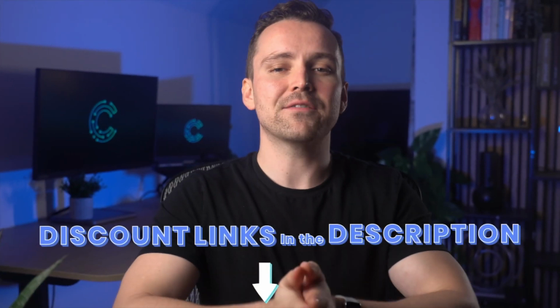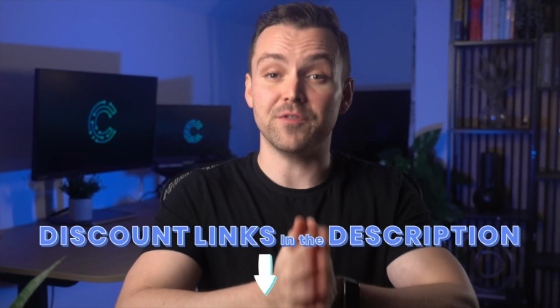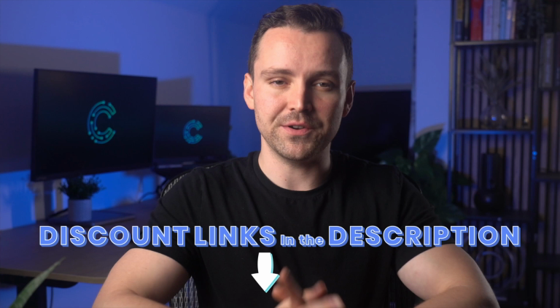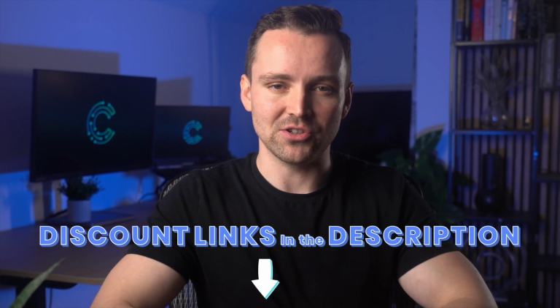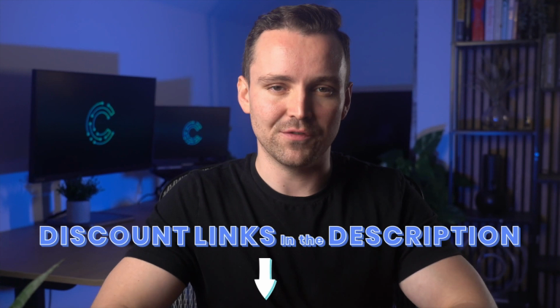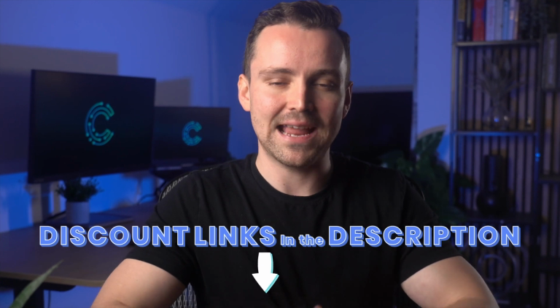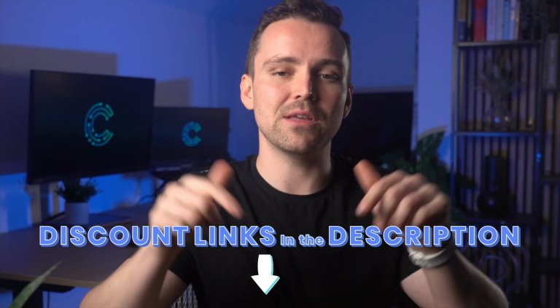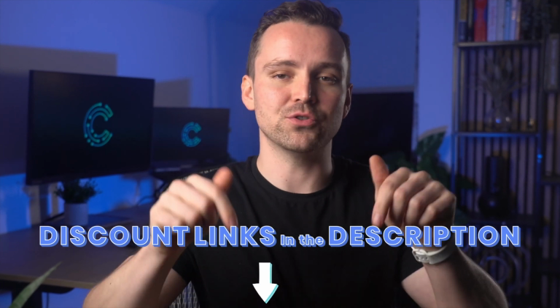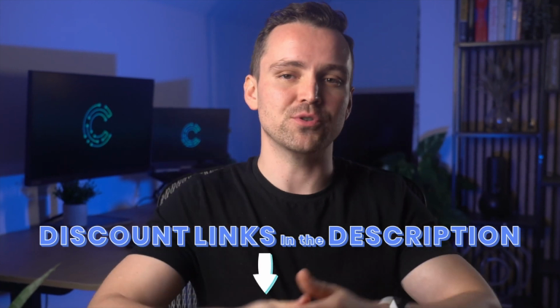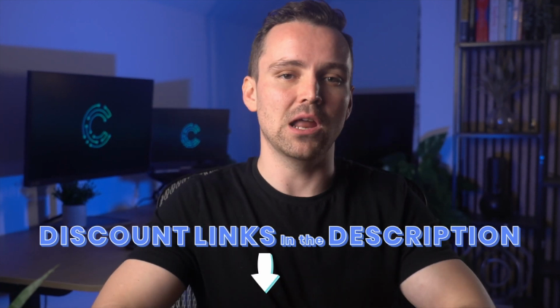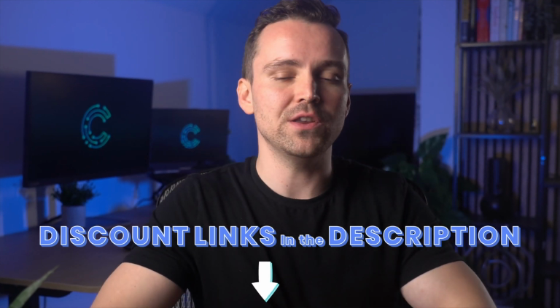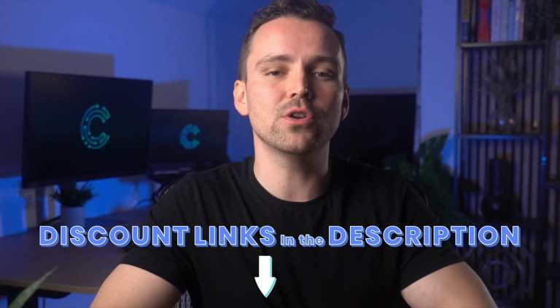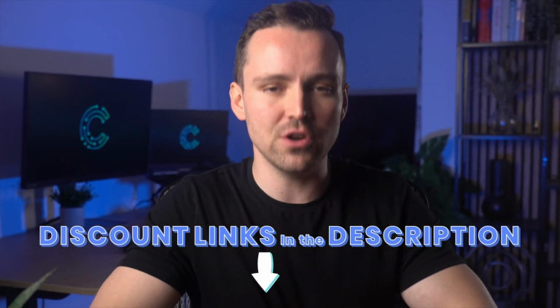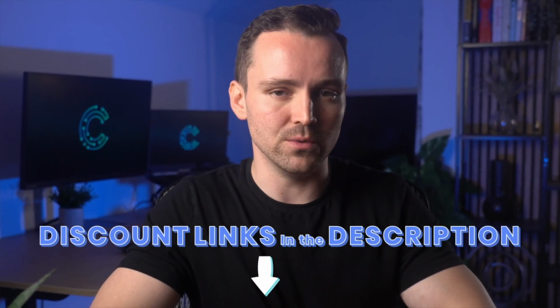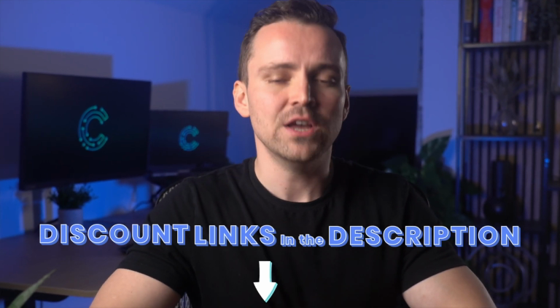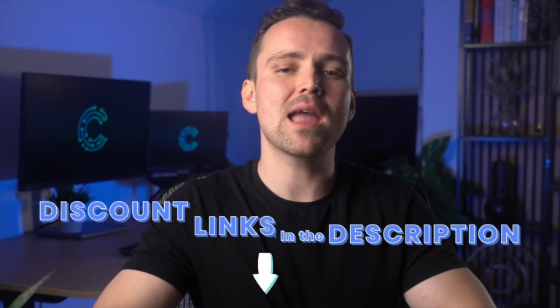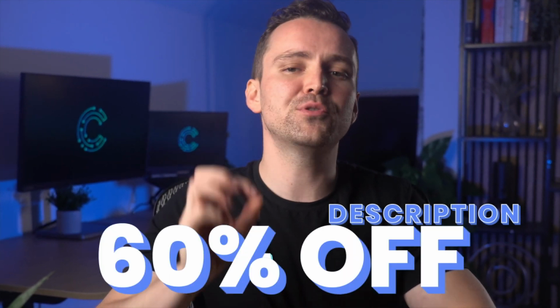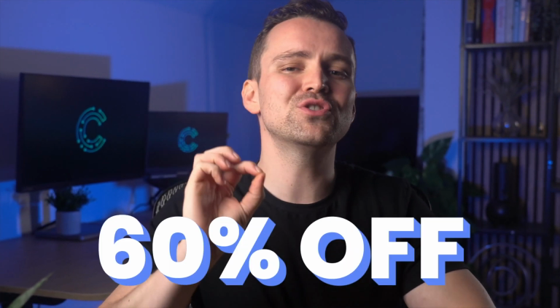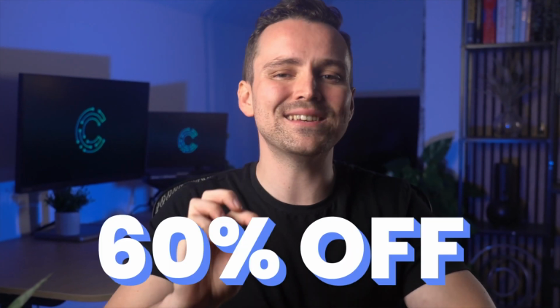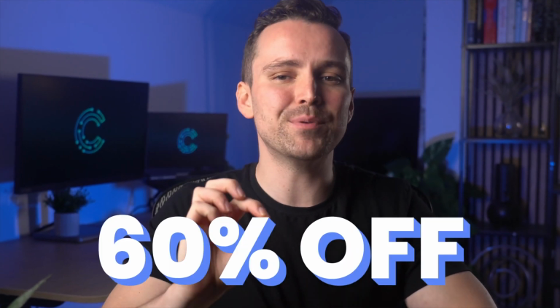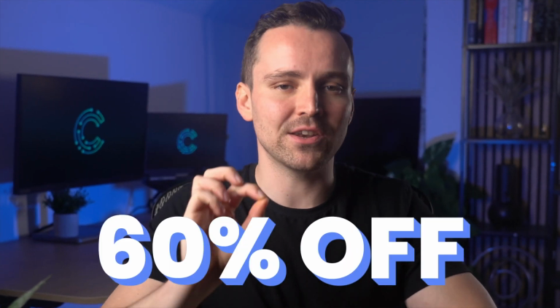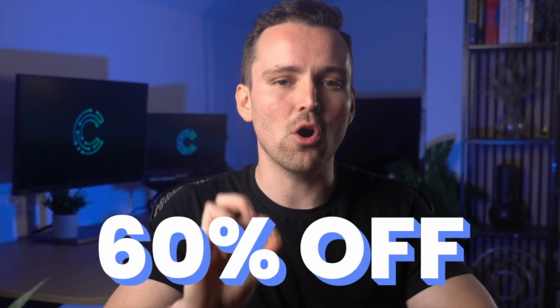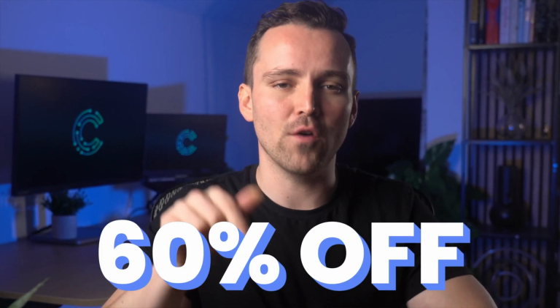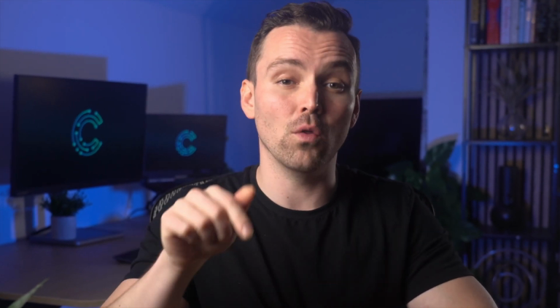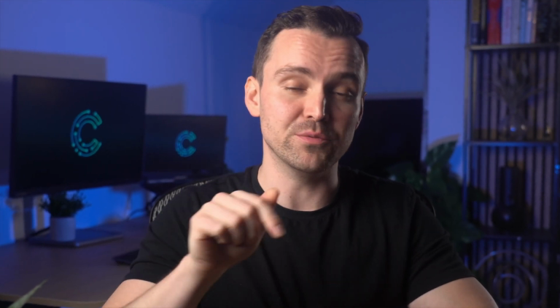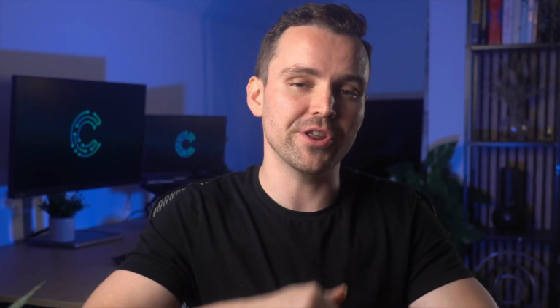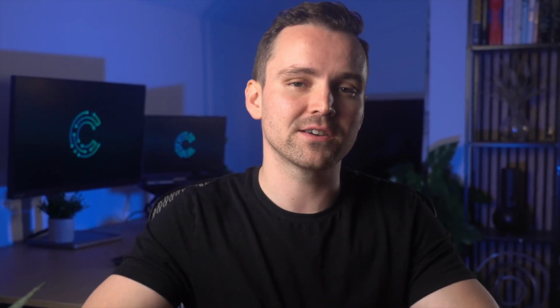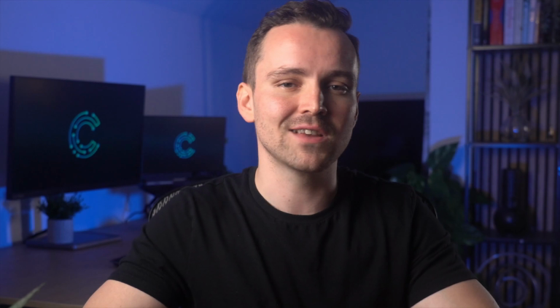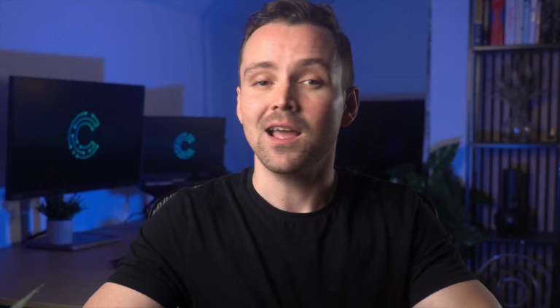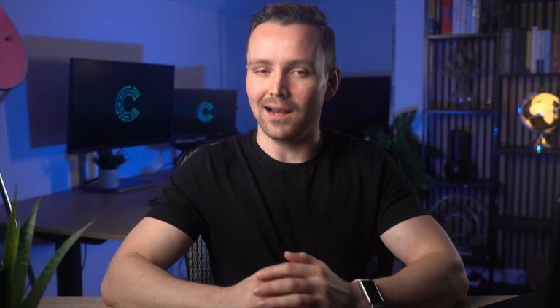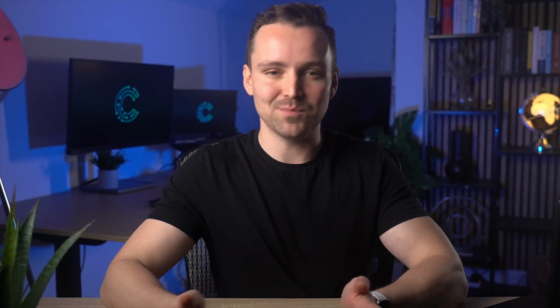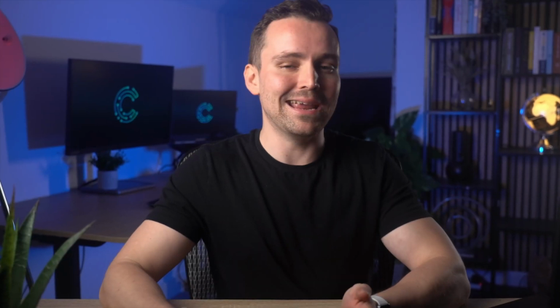We have some very special offers down in the description below that you can use to get up to 60% off on these products. Let's begin.